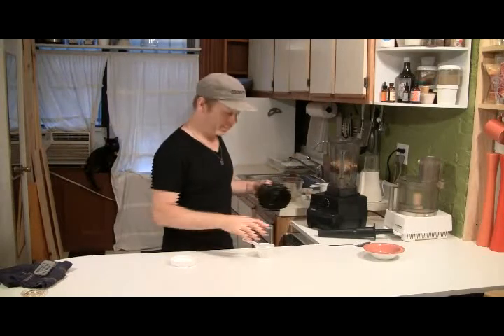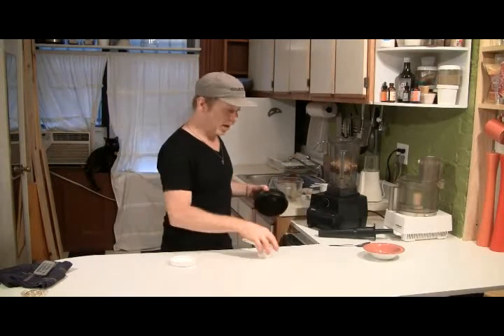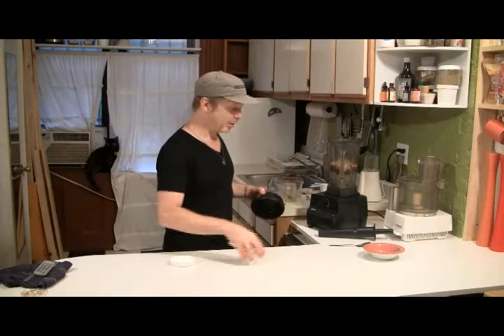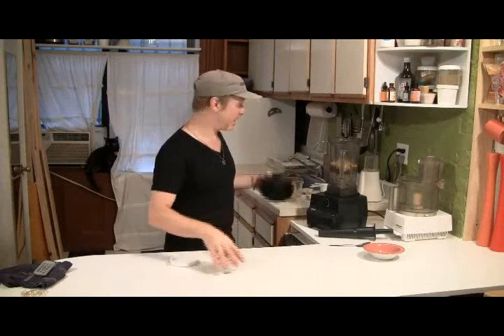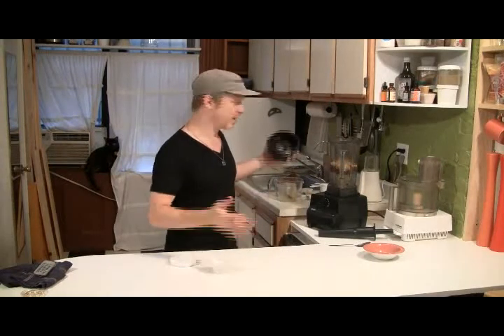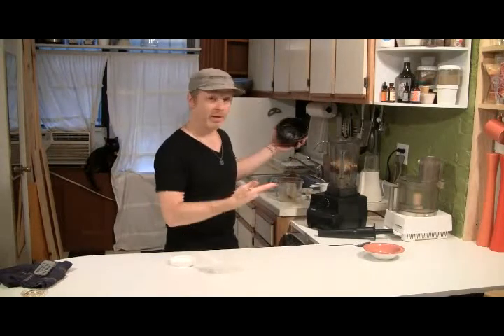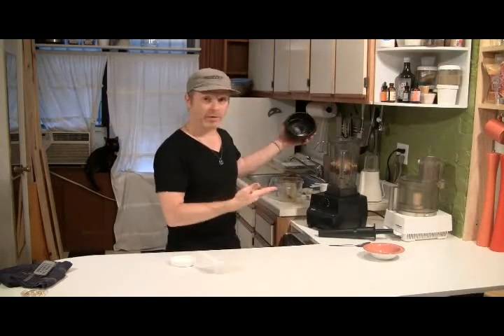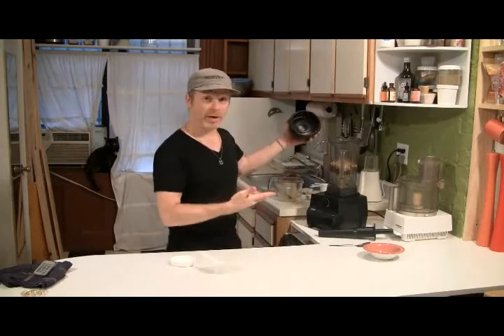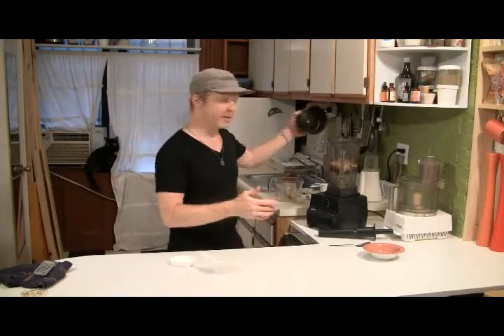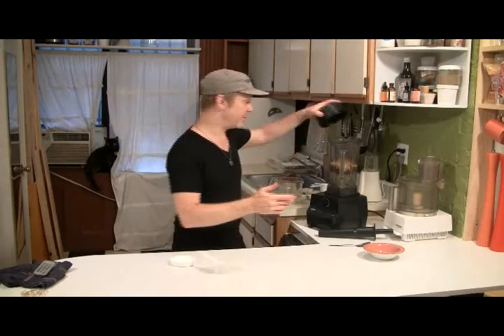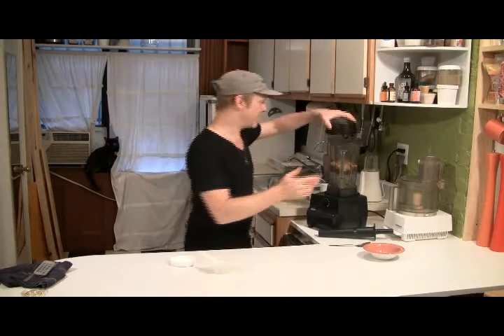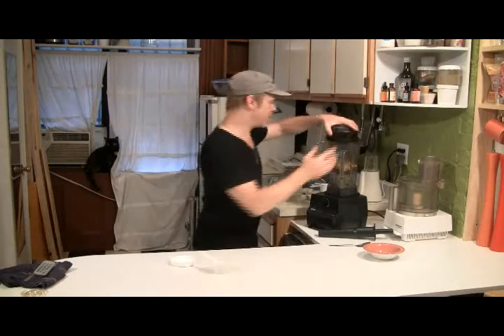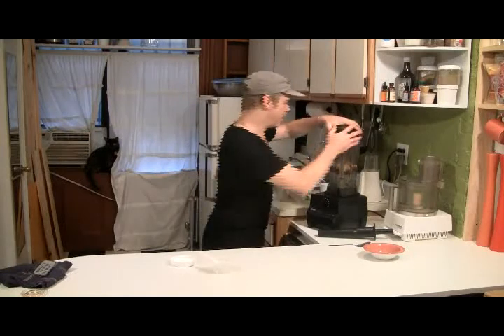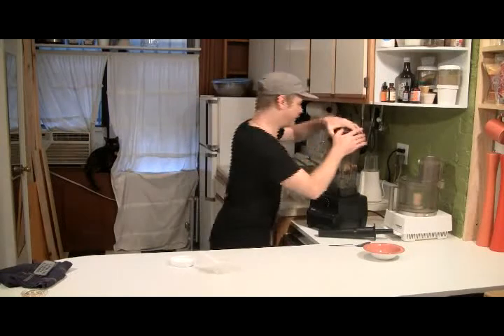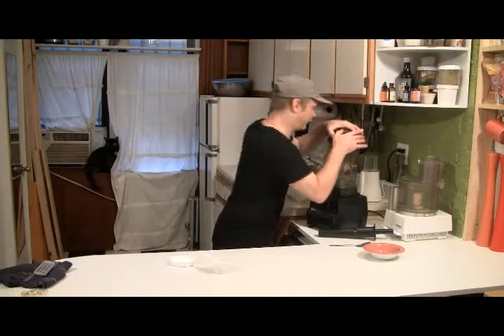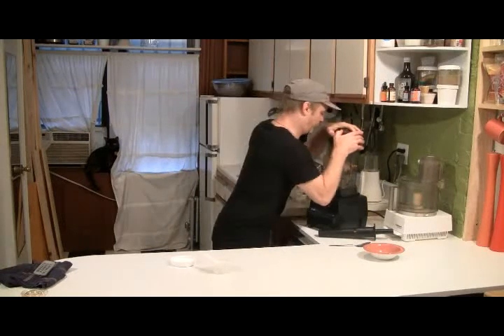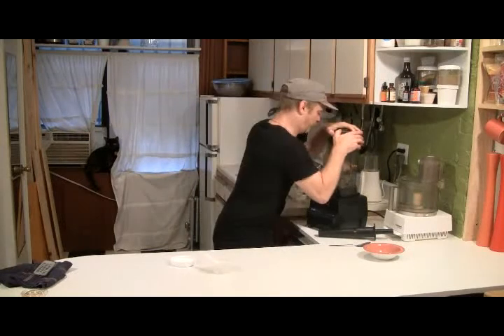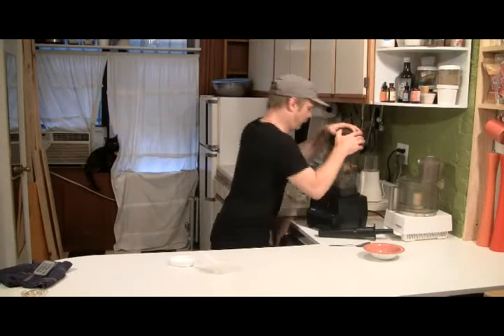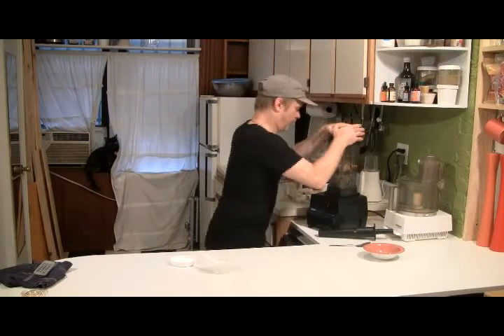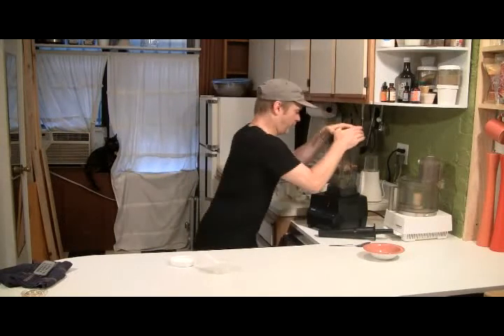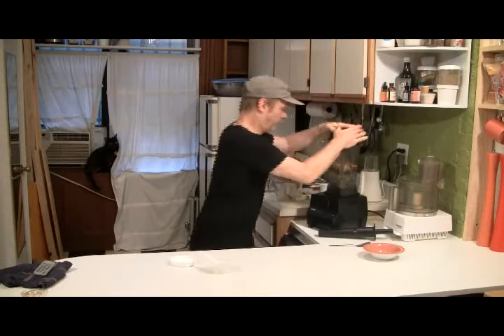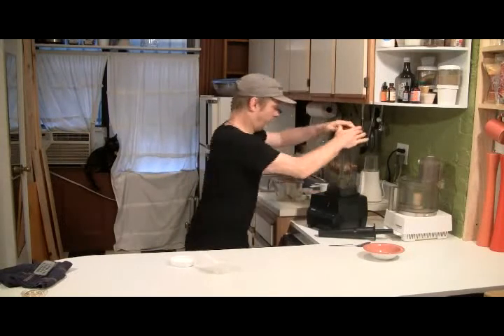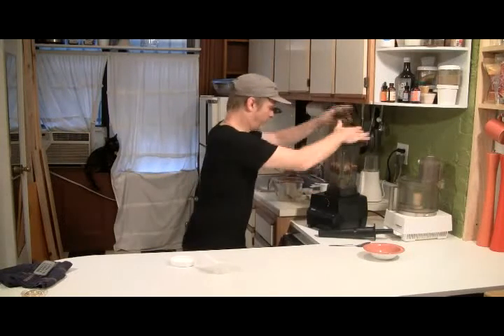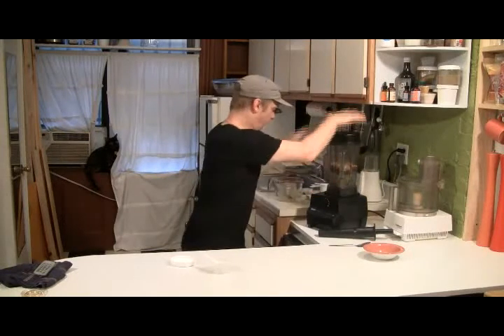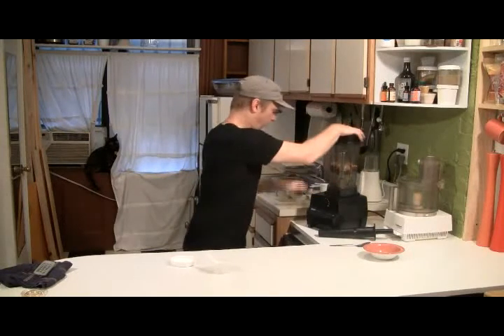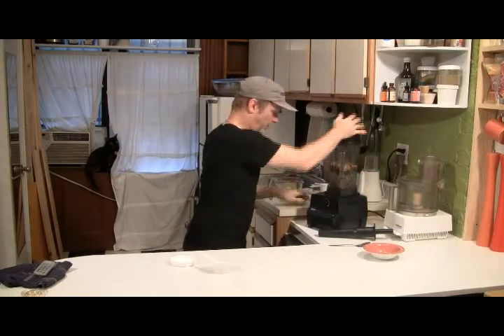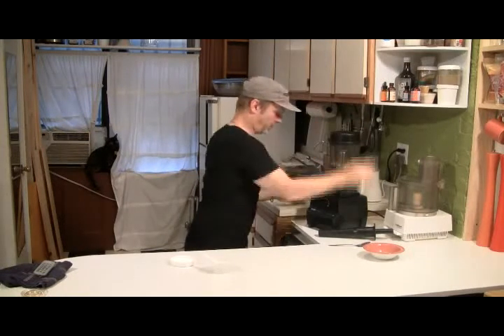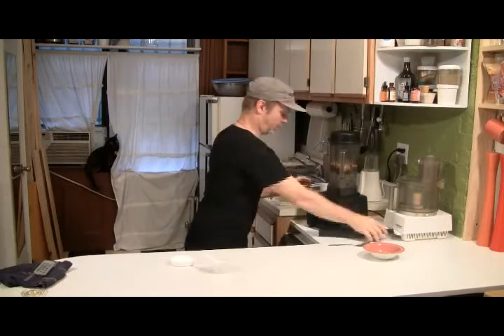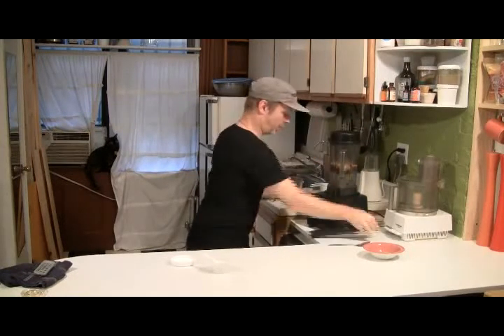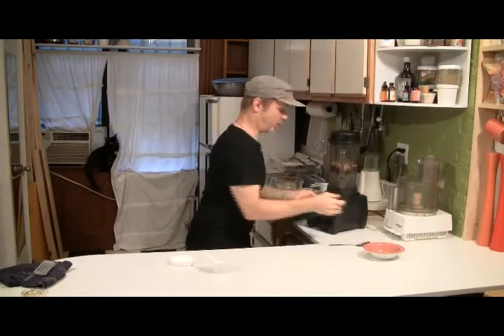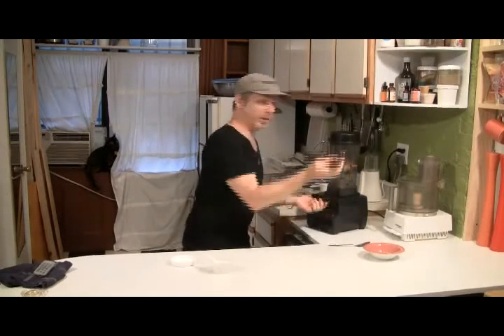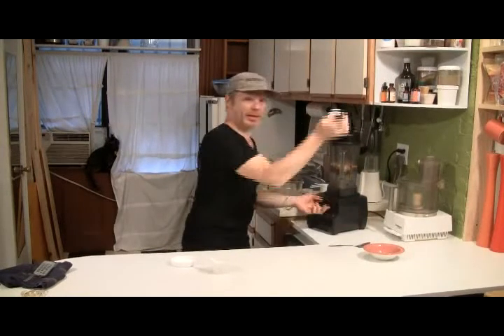I think that's going to make a great ice cream. What do you say?